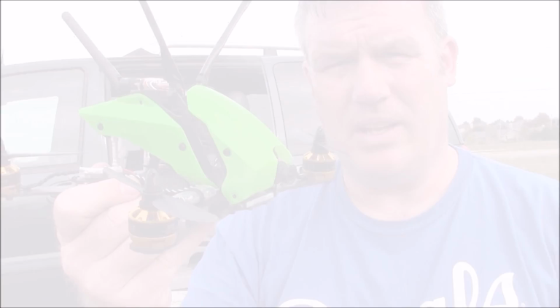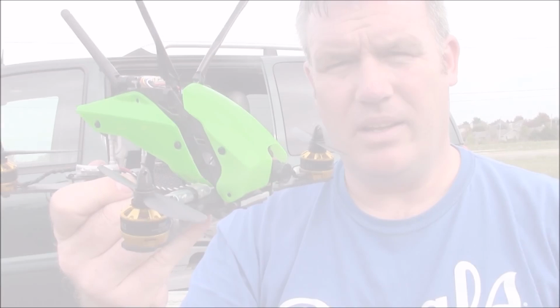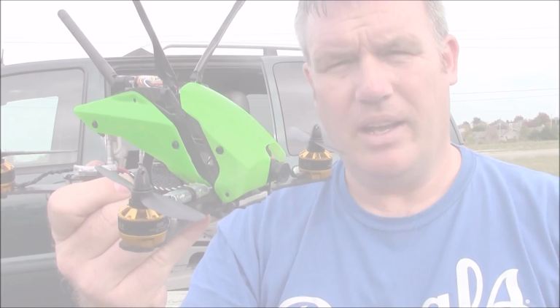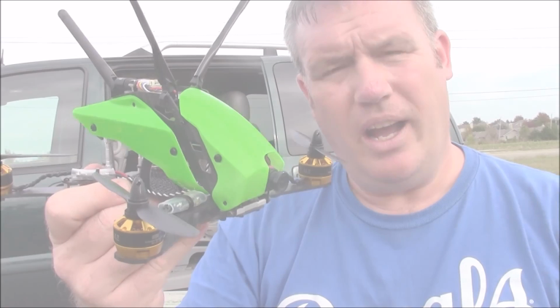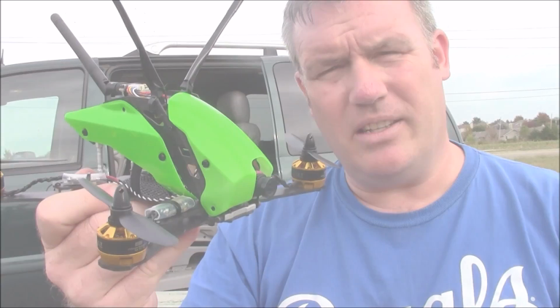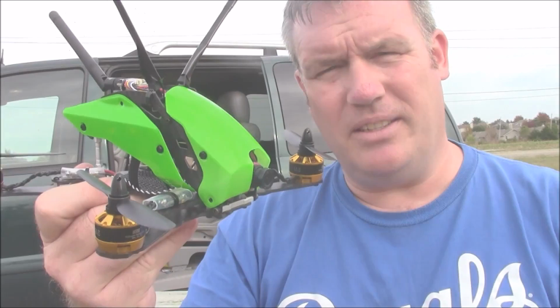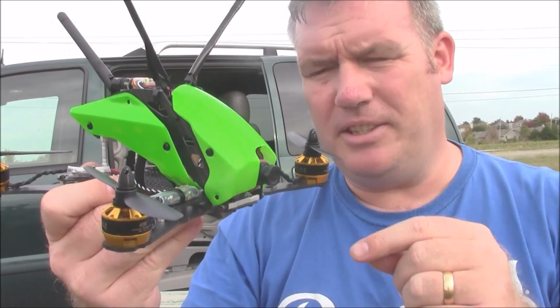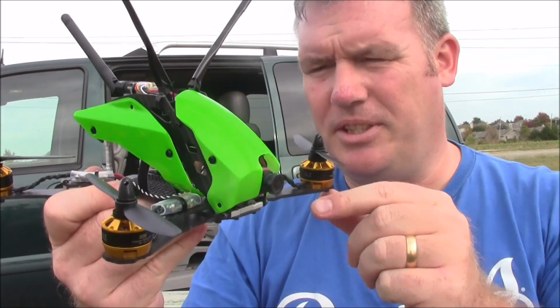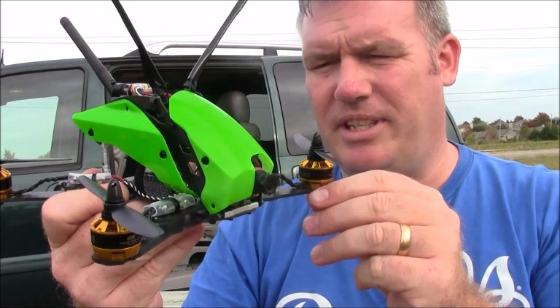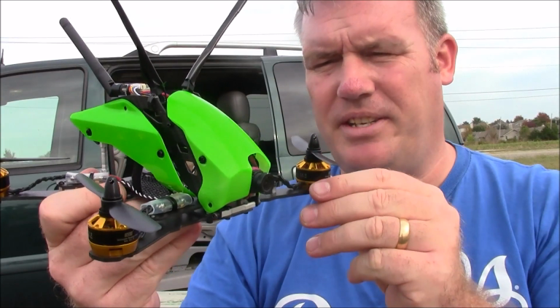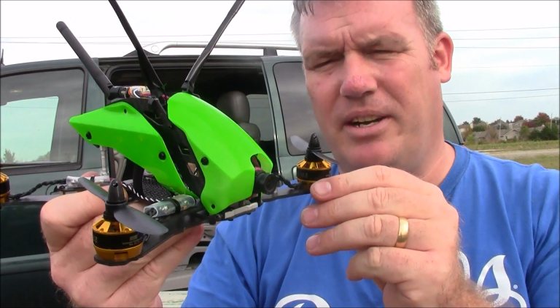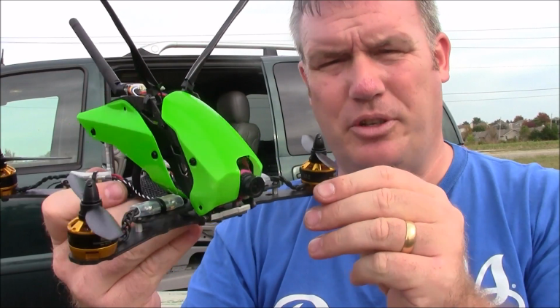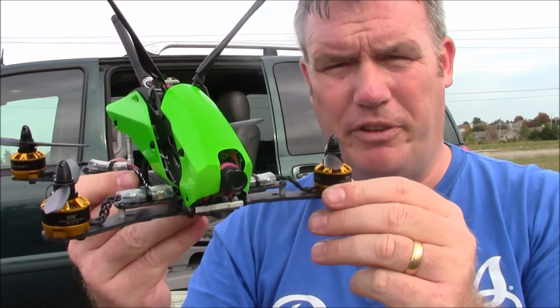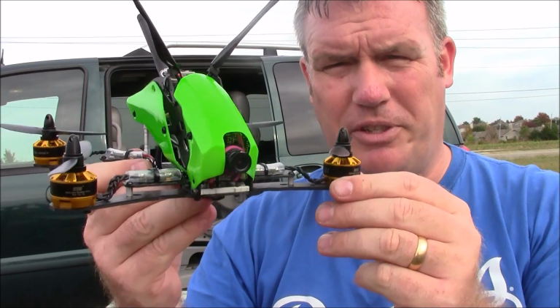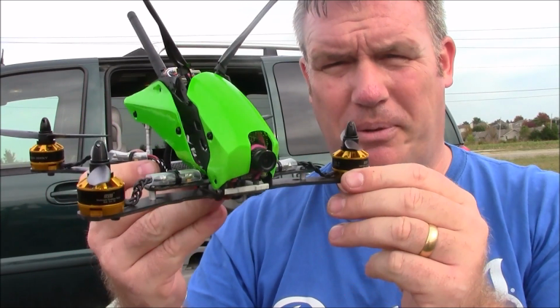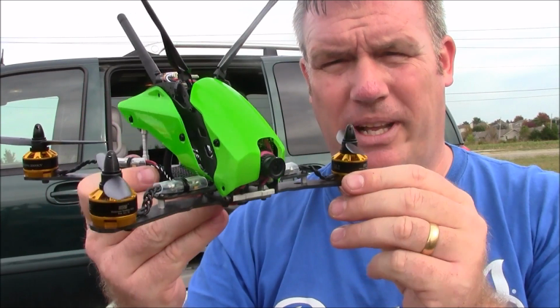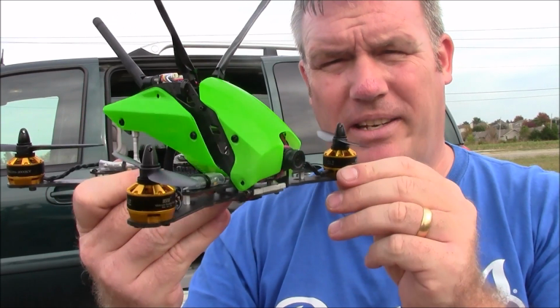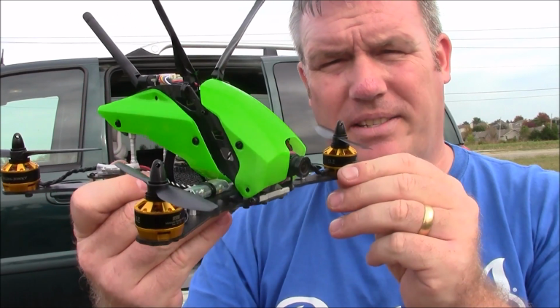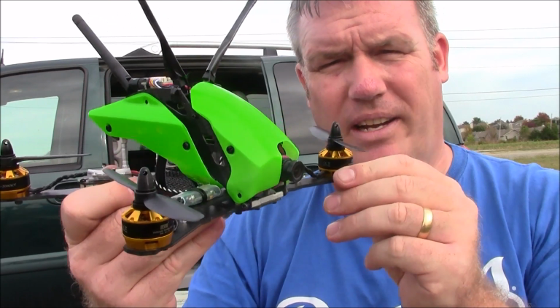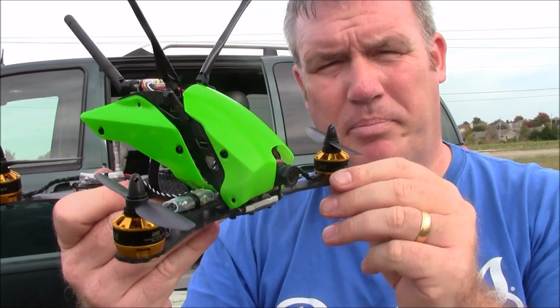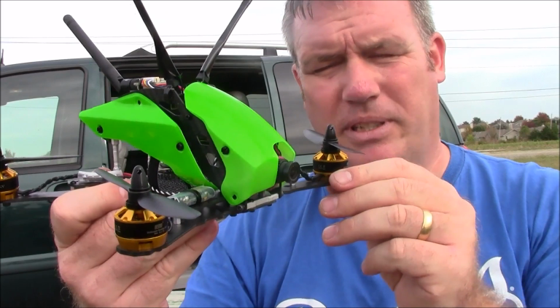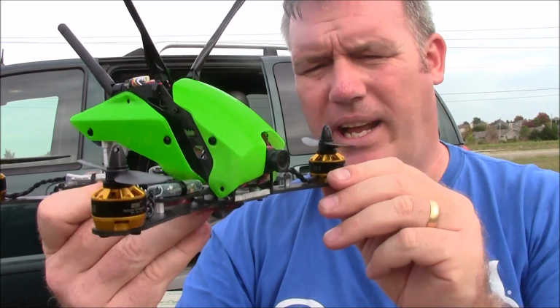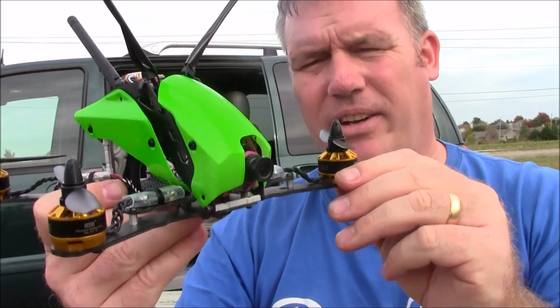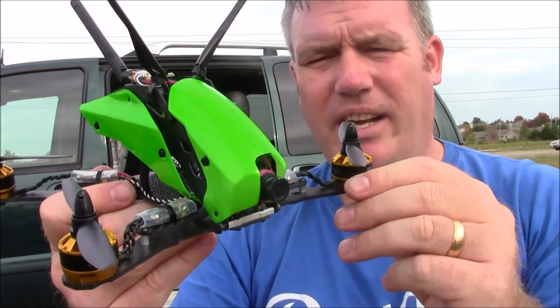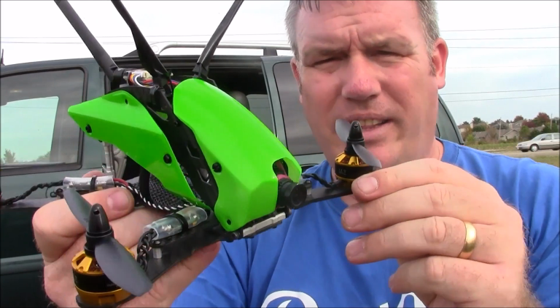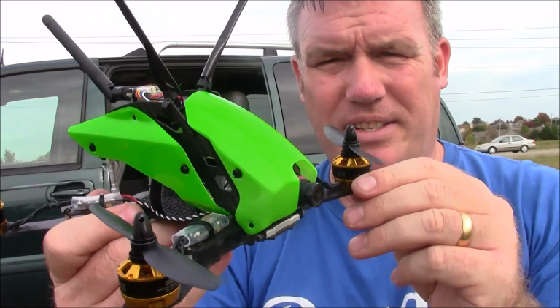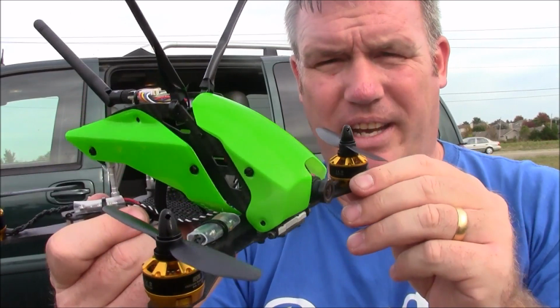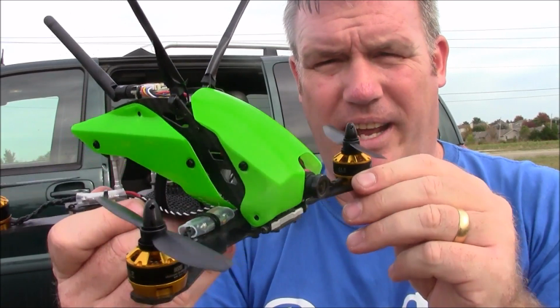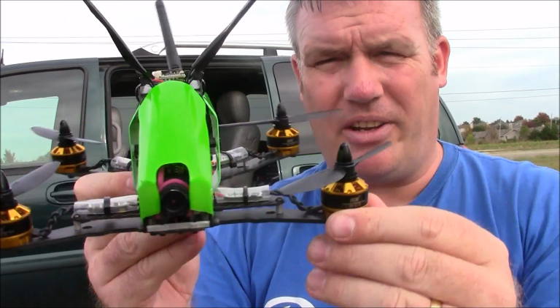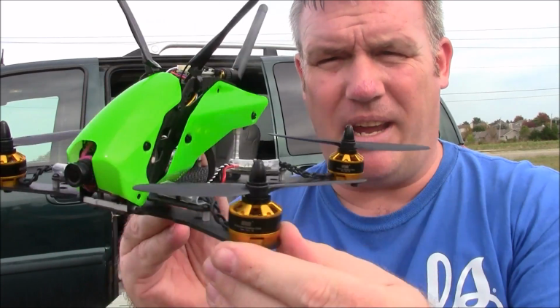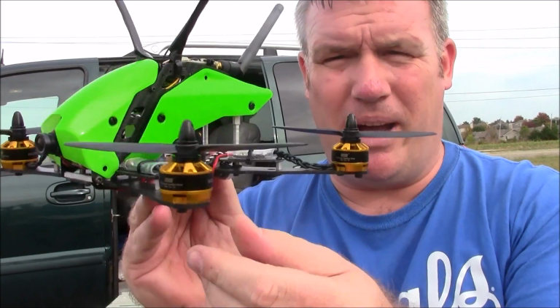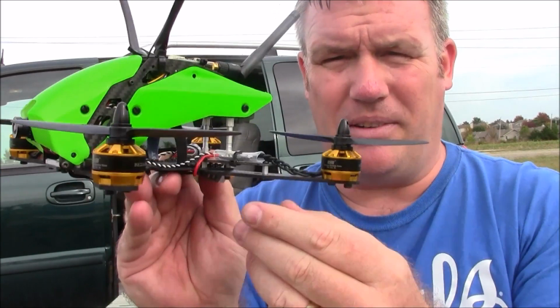I had a large interest in the Terra 250 so I went ahead and decided to build it out. This is kind of how it came out.